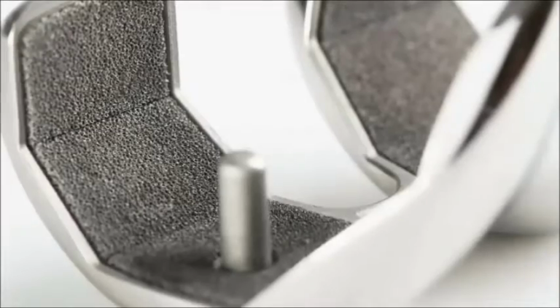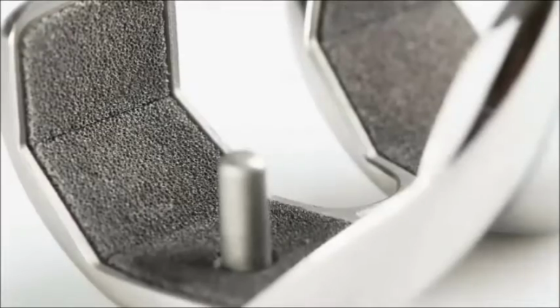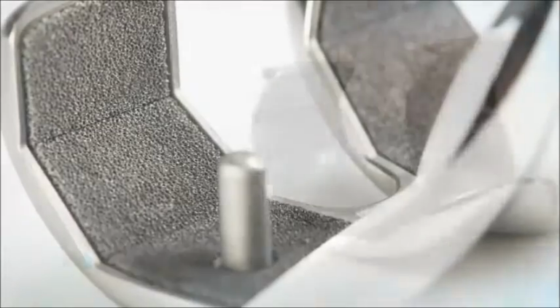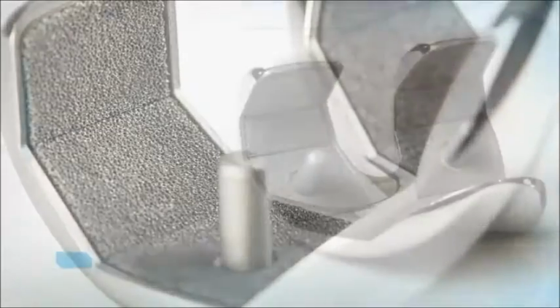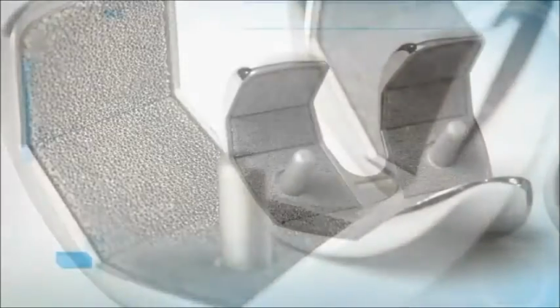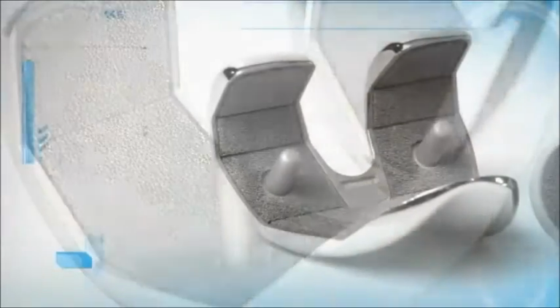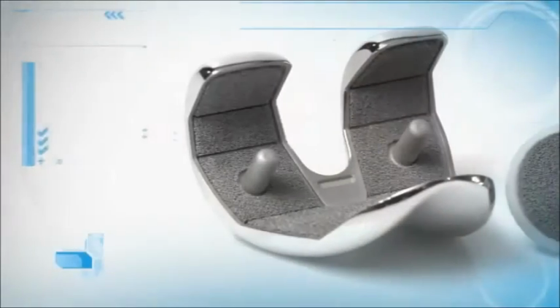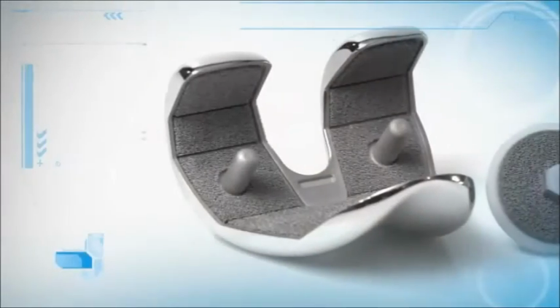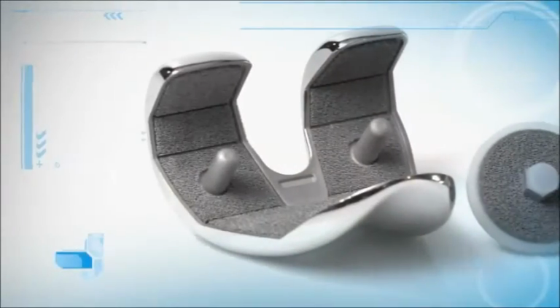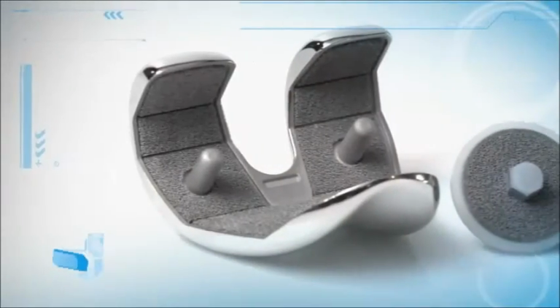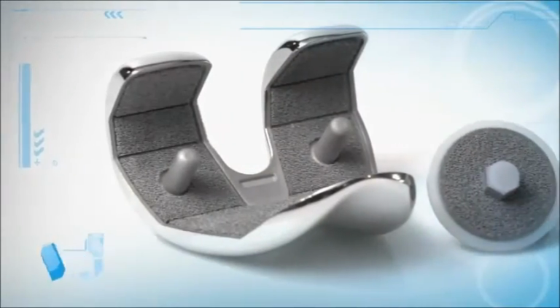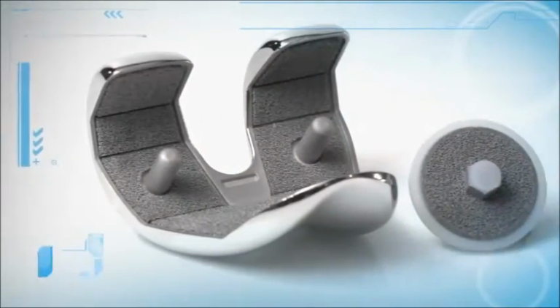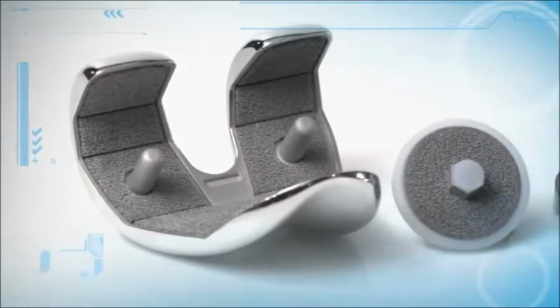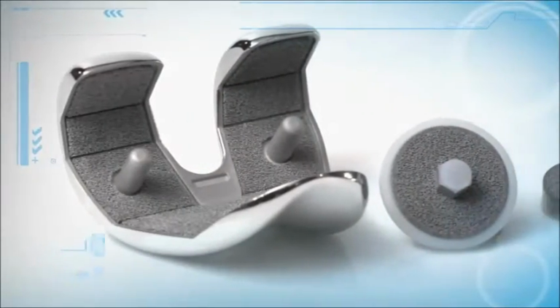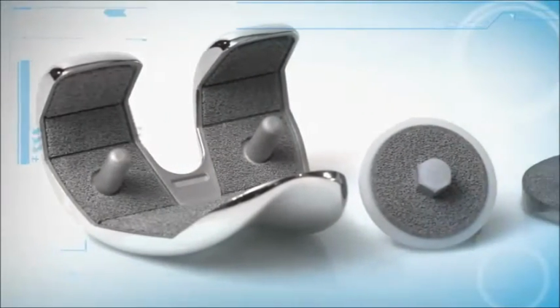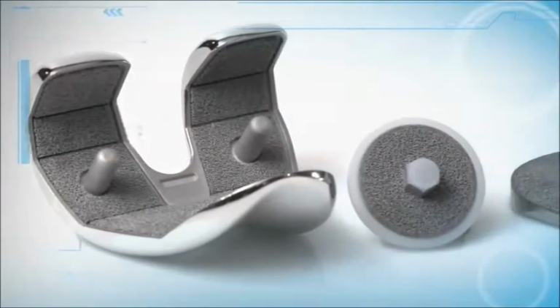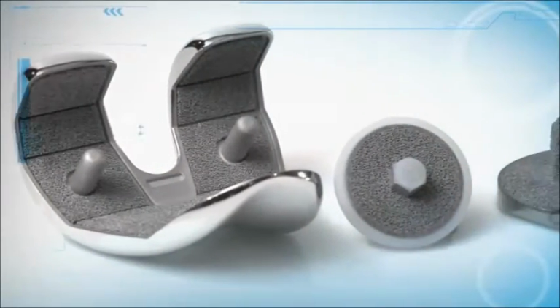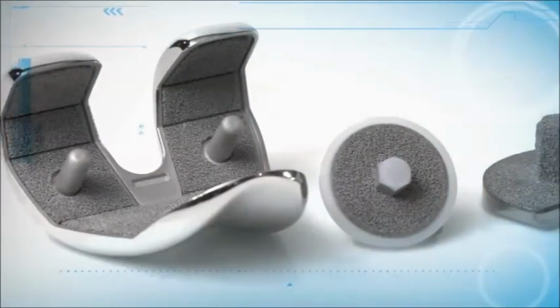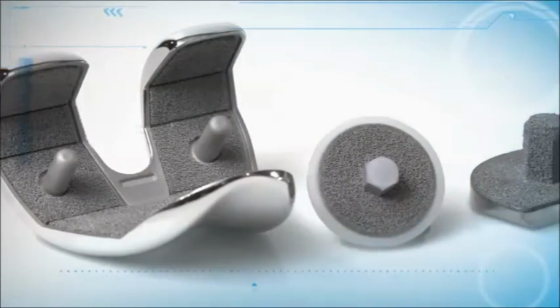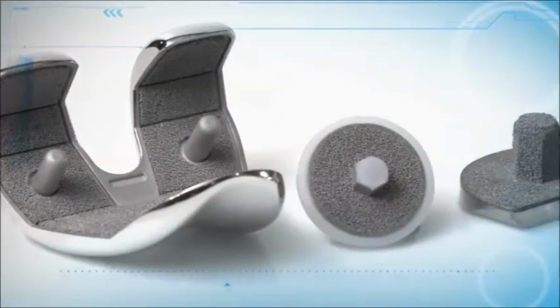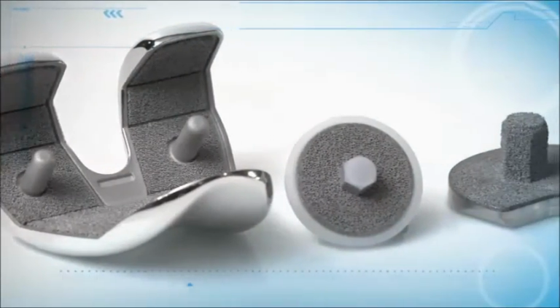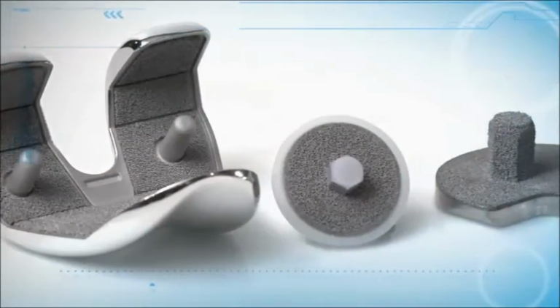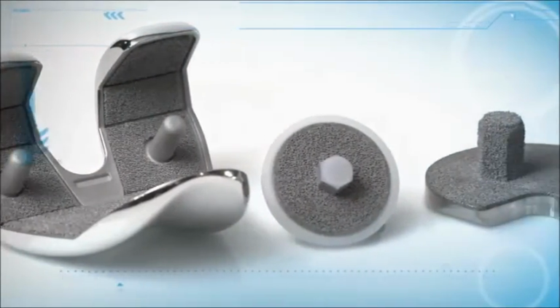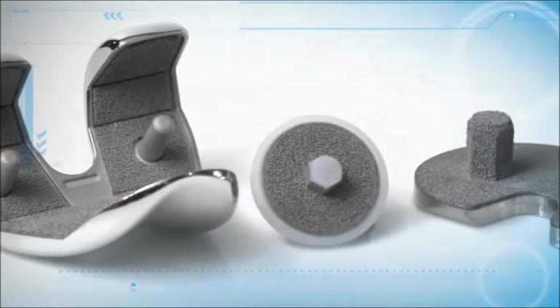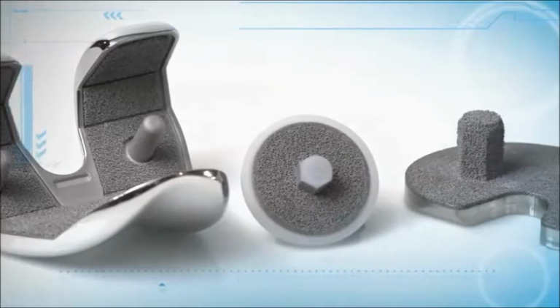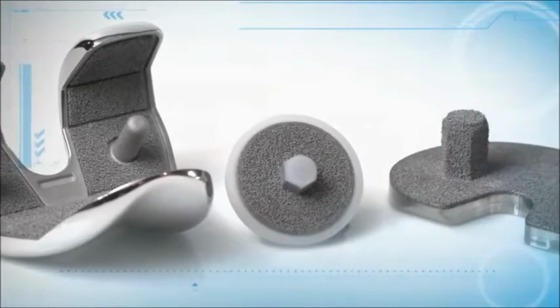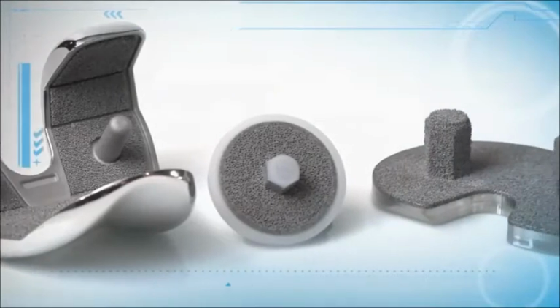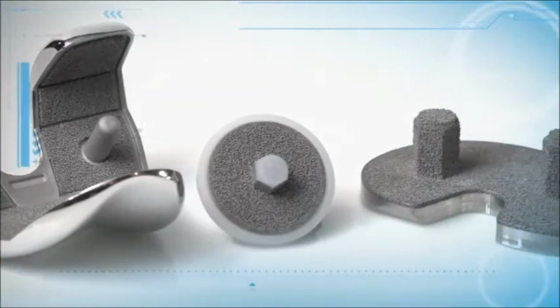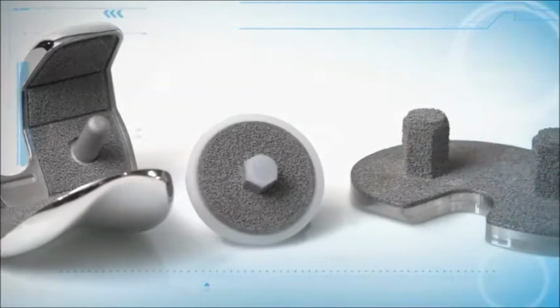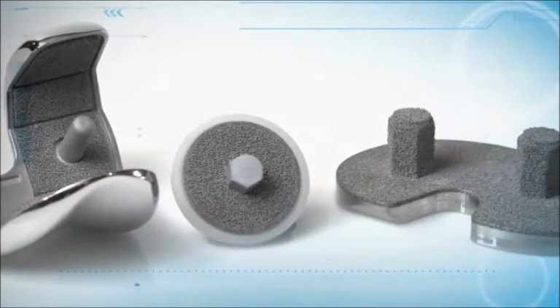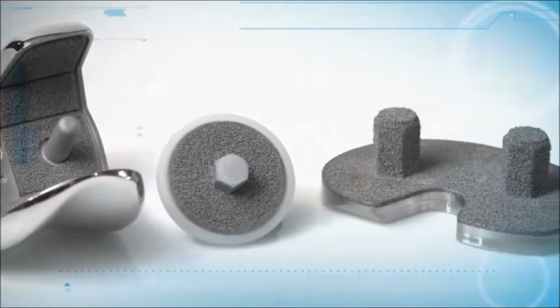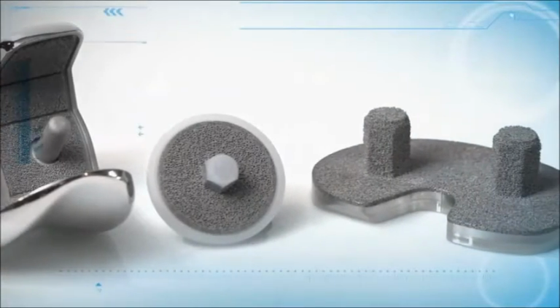We believe biologic fixation with Trabecular Metal is the future of primary total knees.